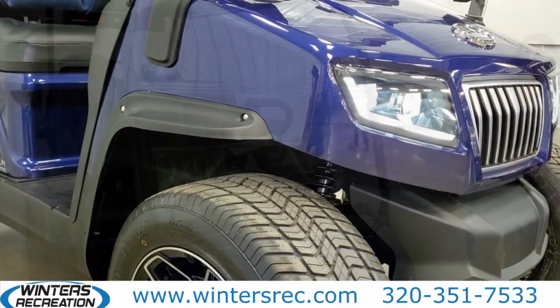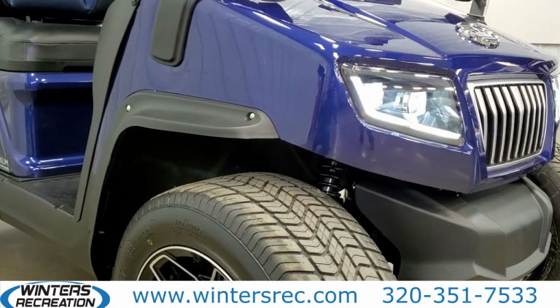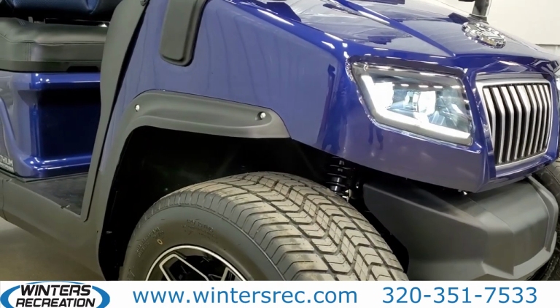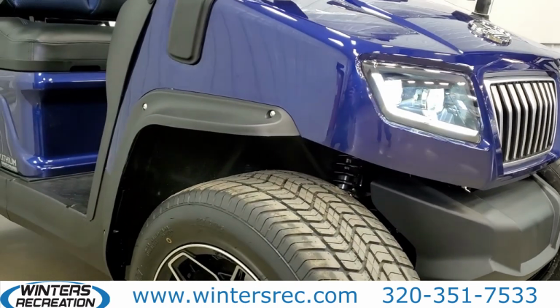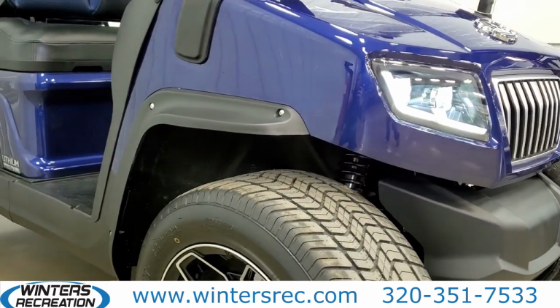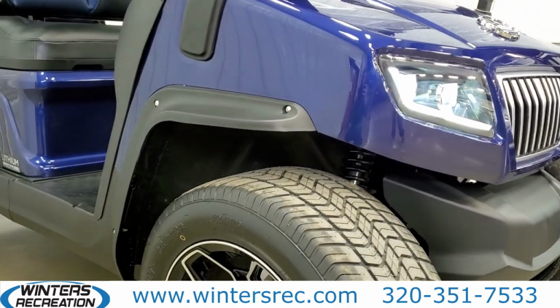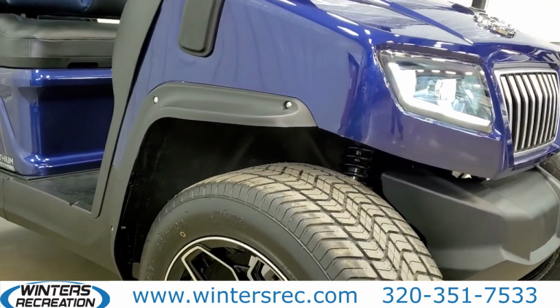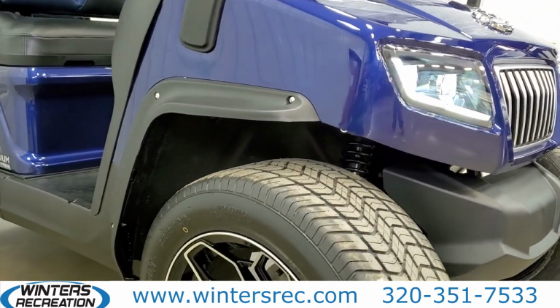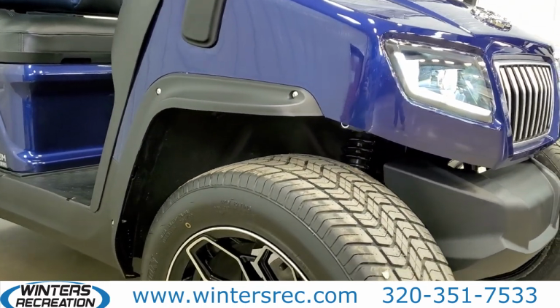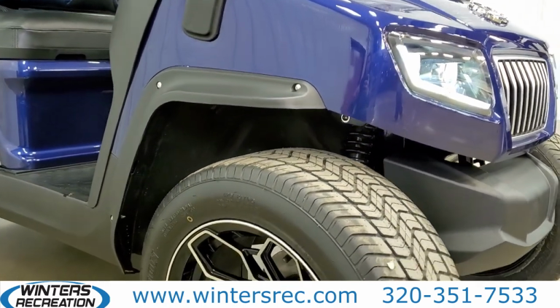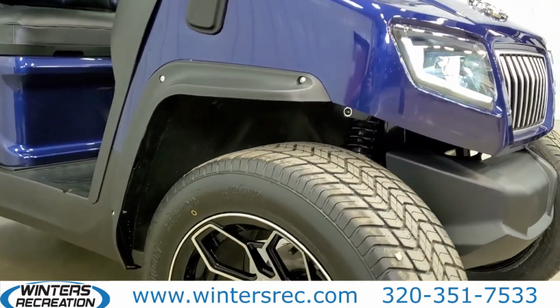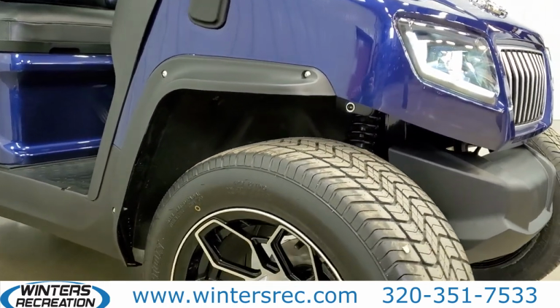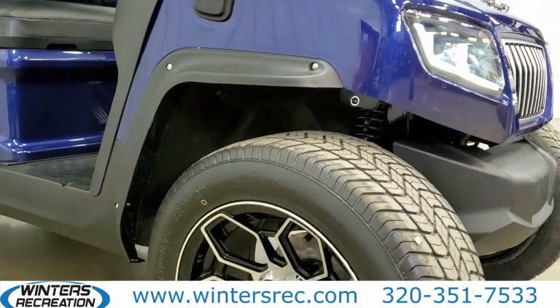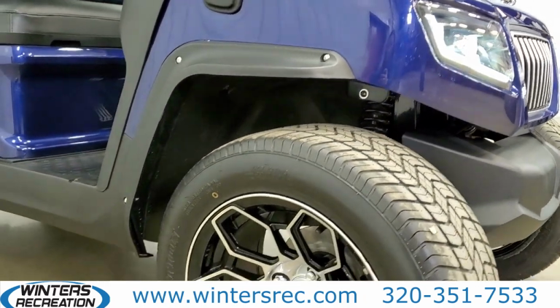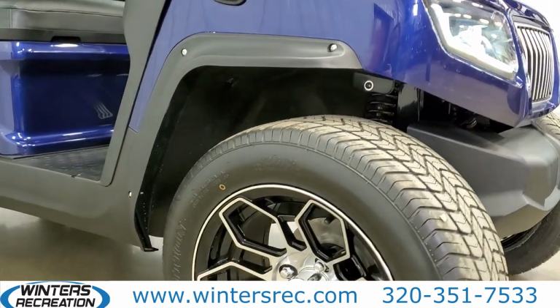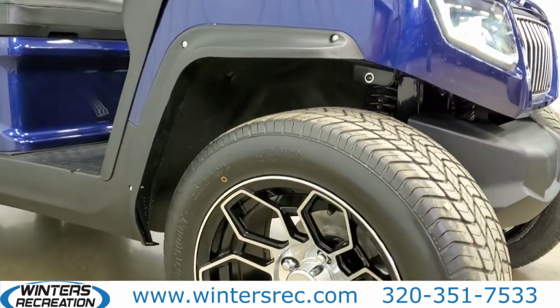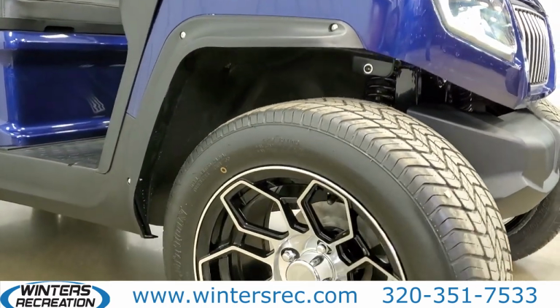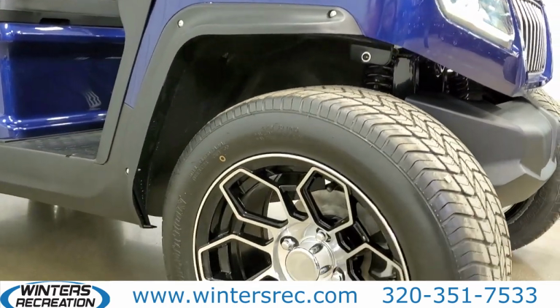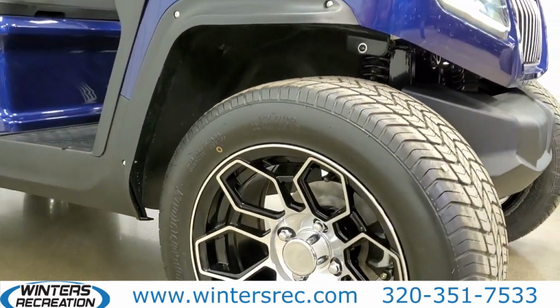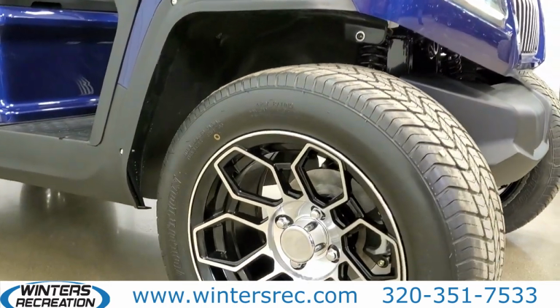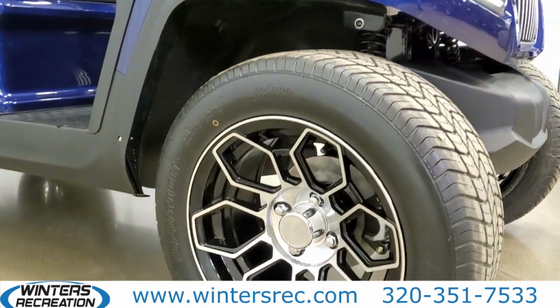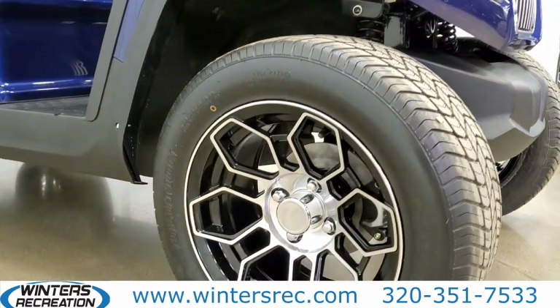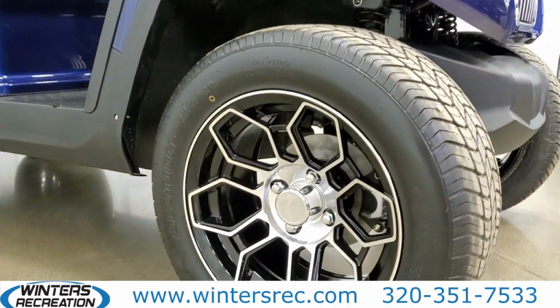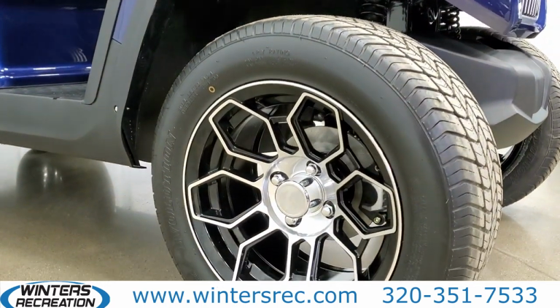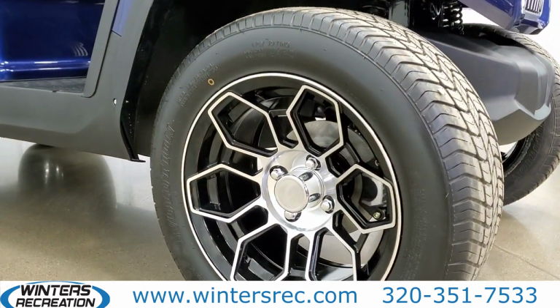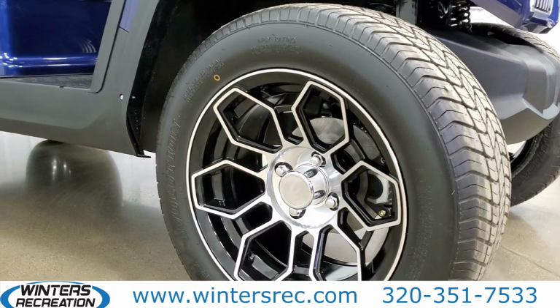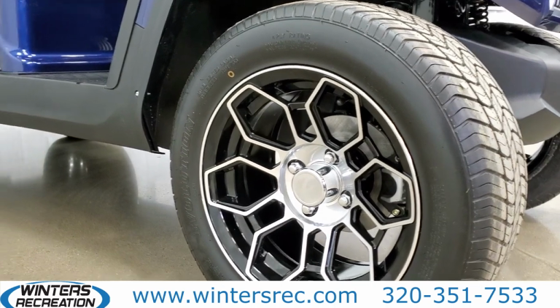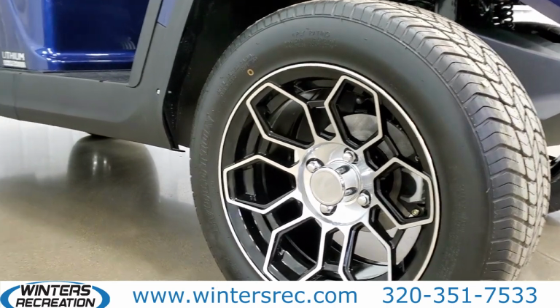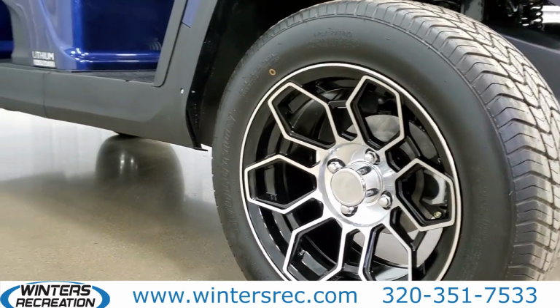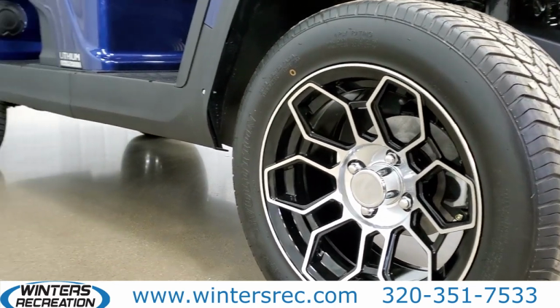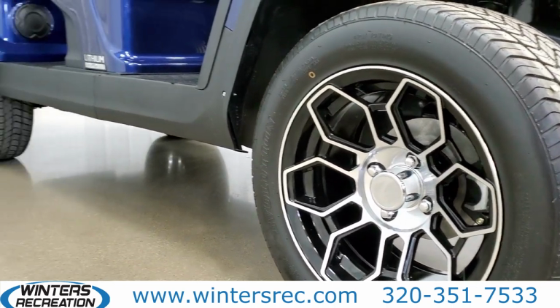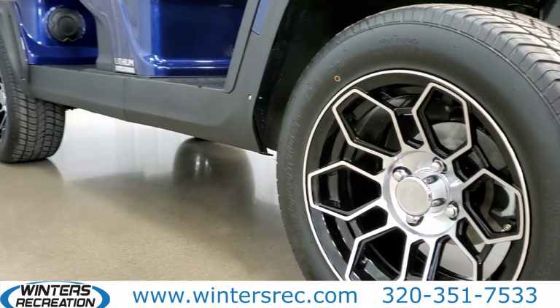We can't forget those front fender flares, 14-inch aluminum wheels, and premium PPG paint color.